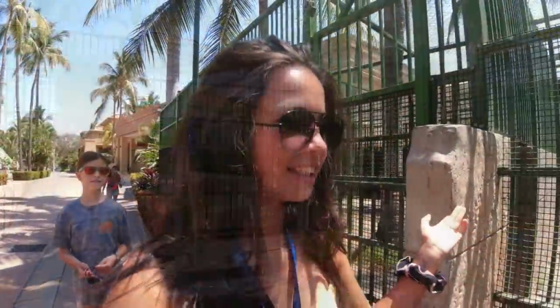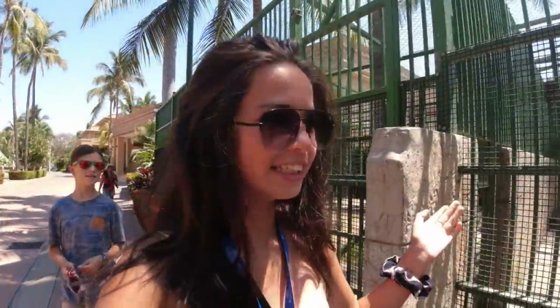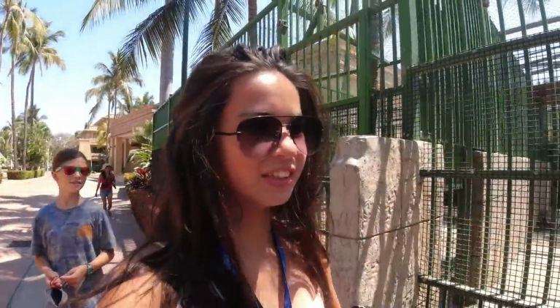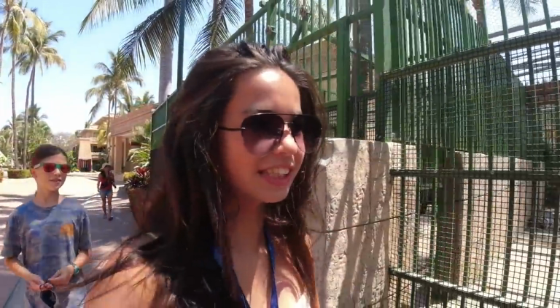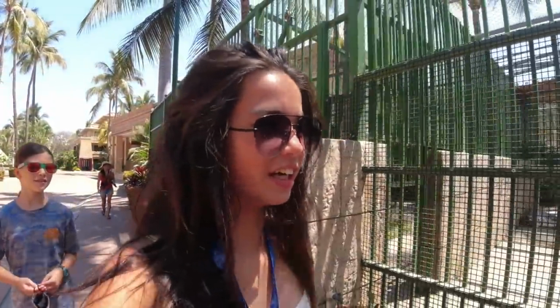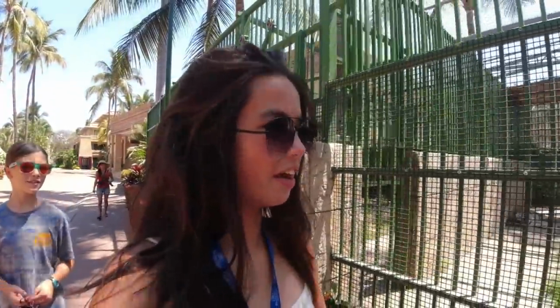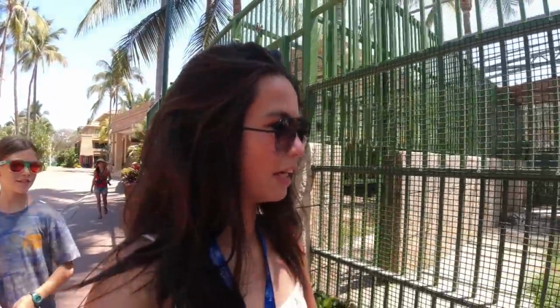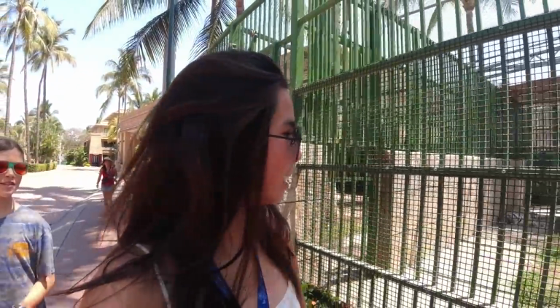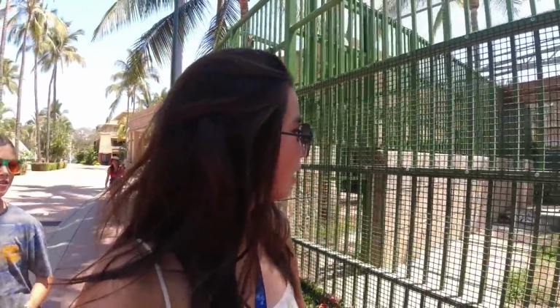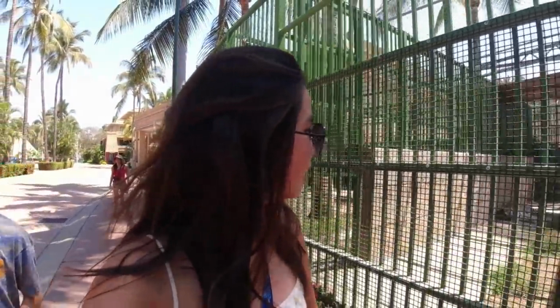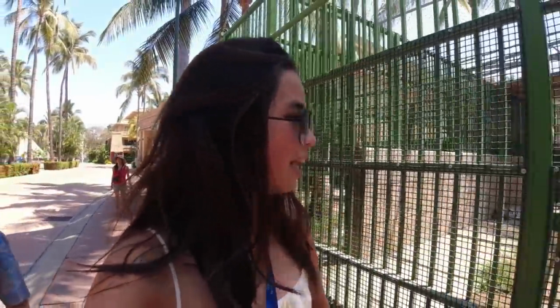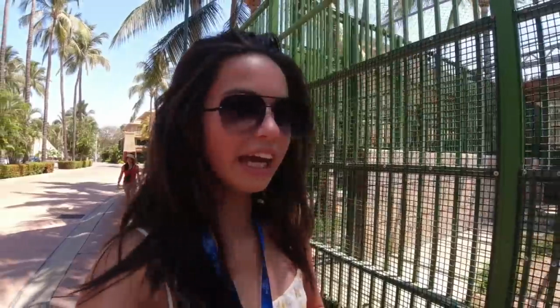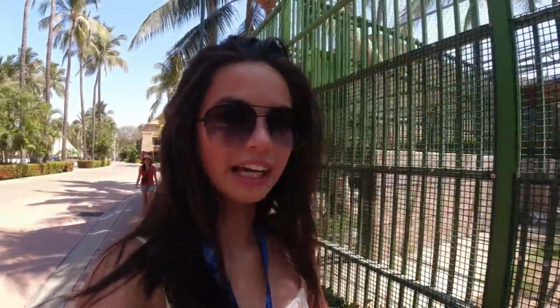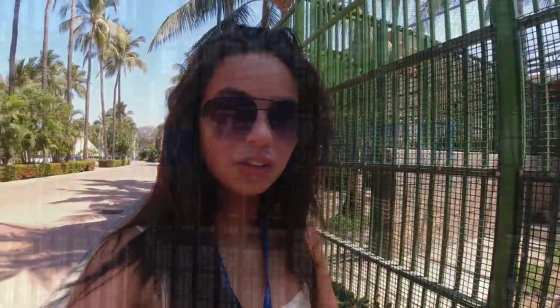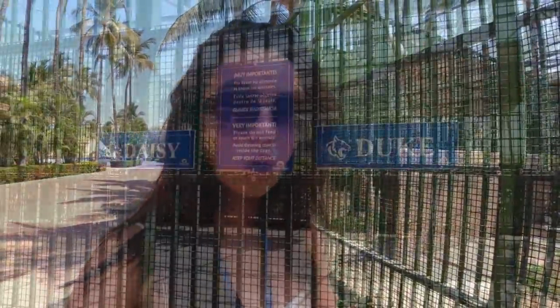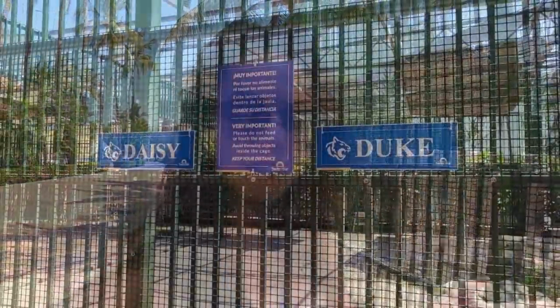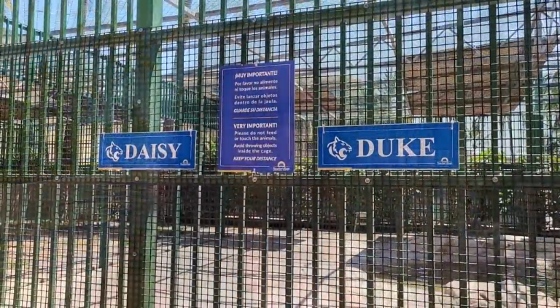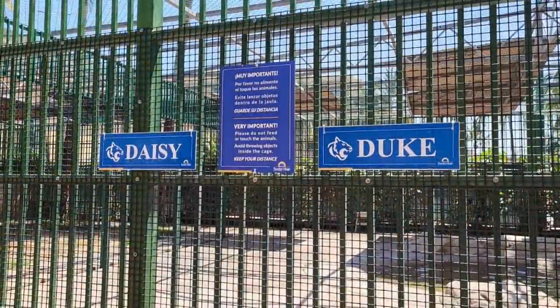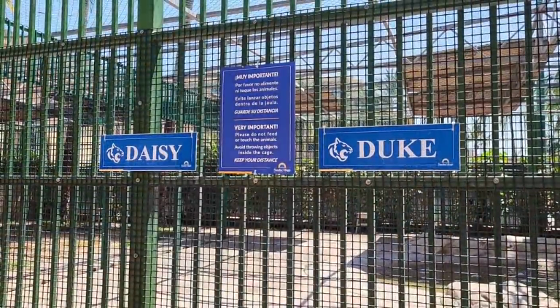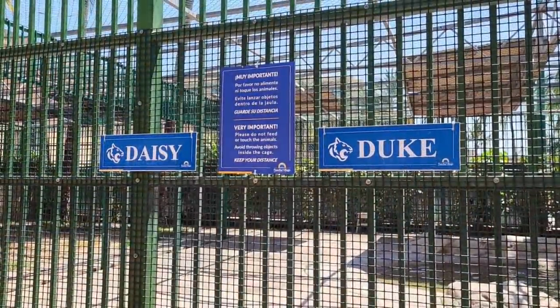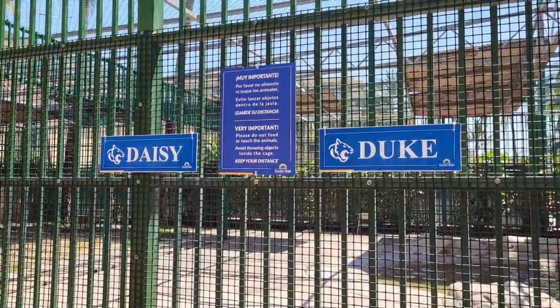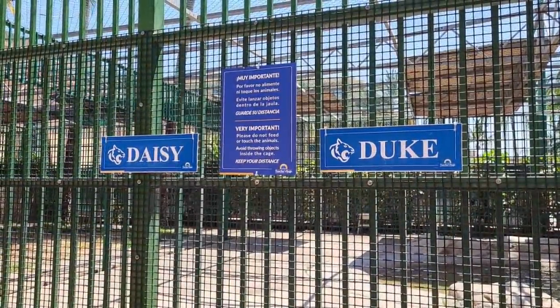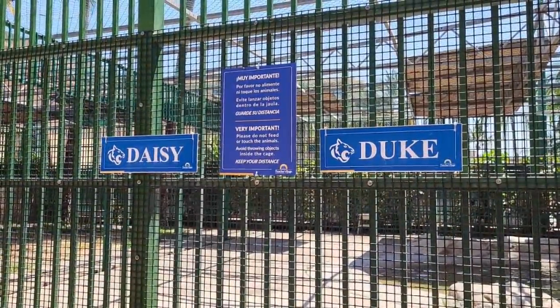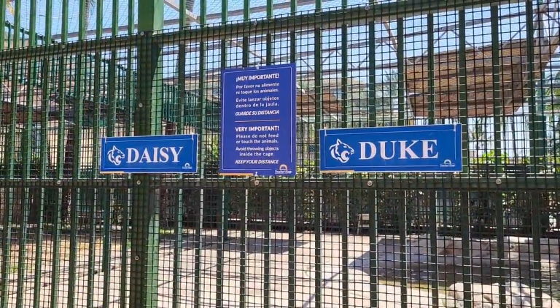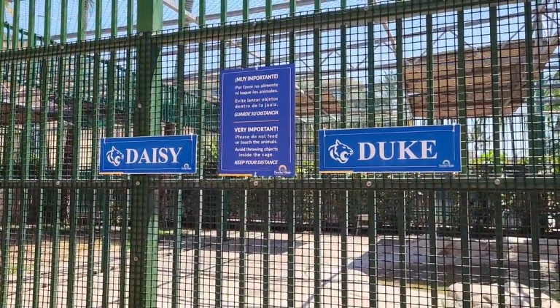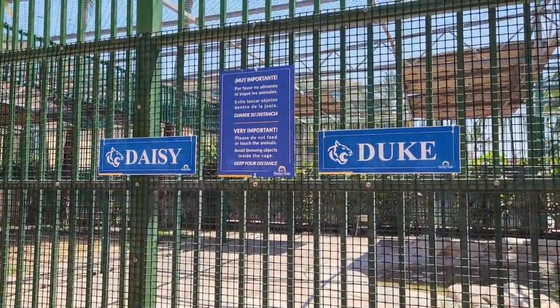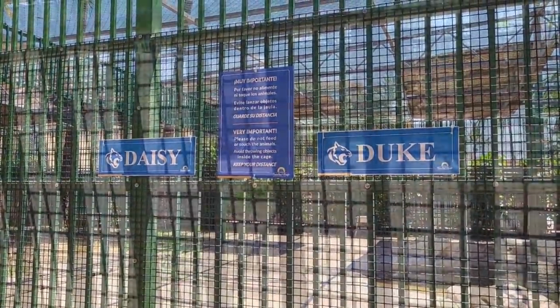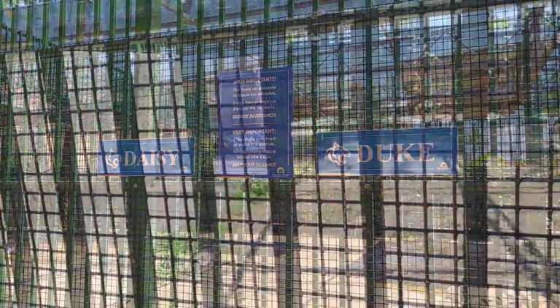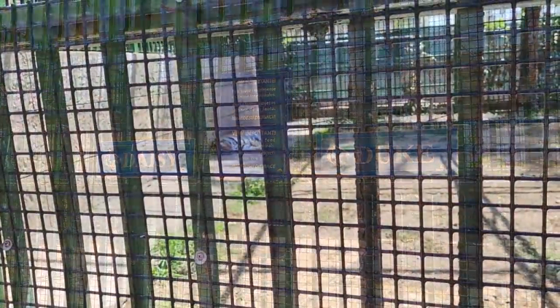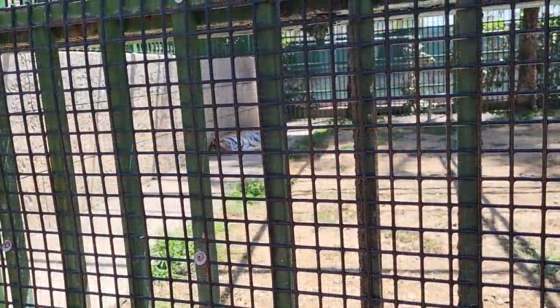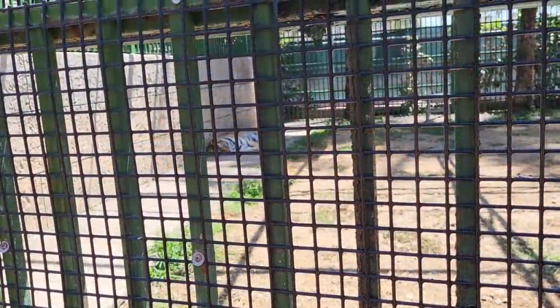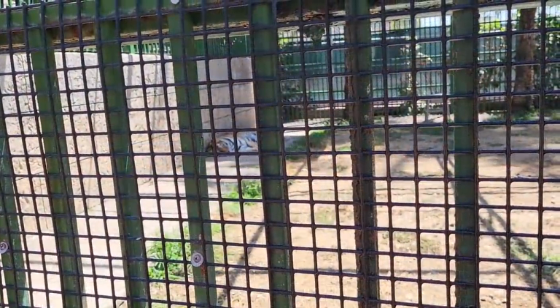This is Daisy and Duke's area right here and you can always see them just kind of sleeping. I've only seen them awake a few times.